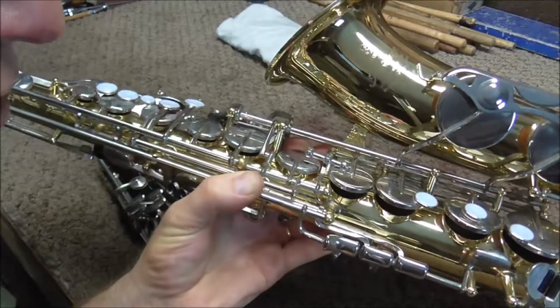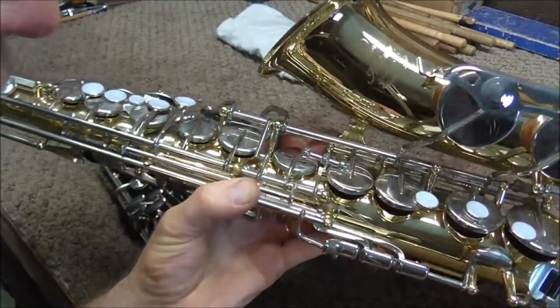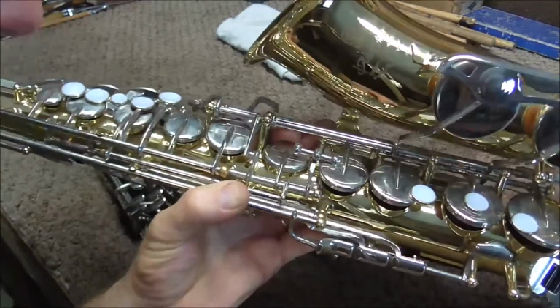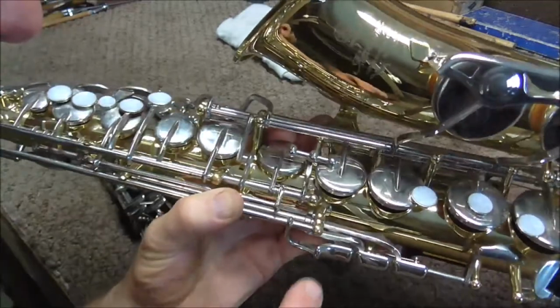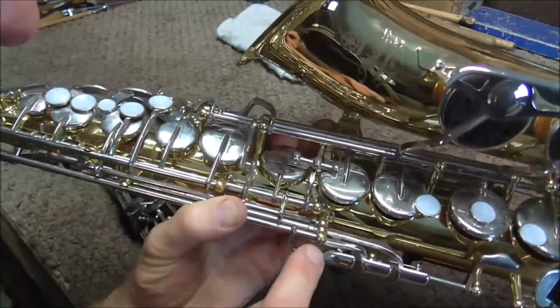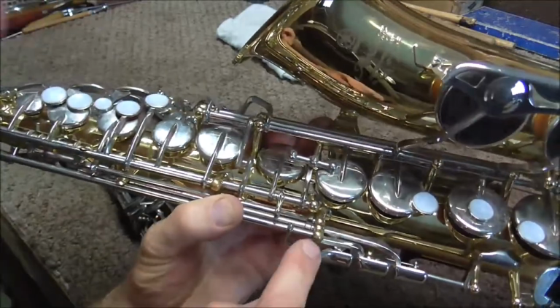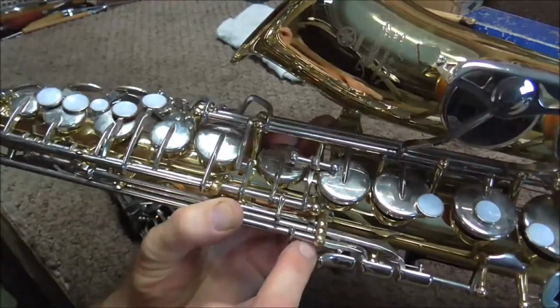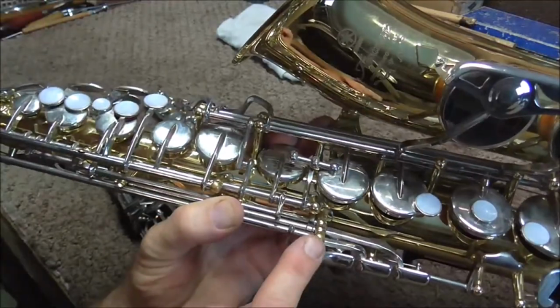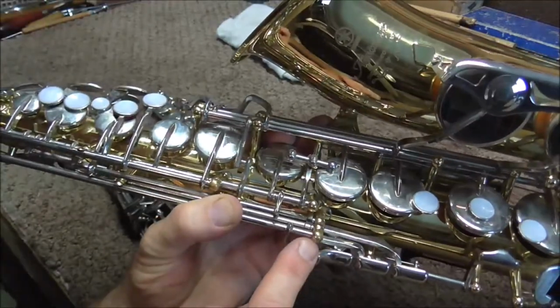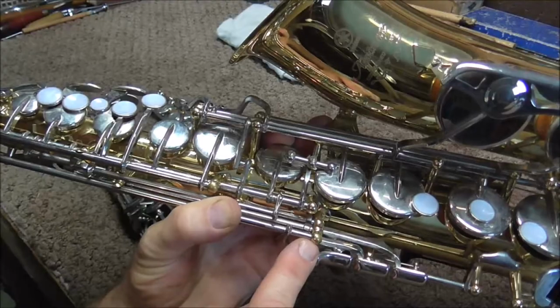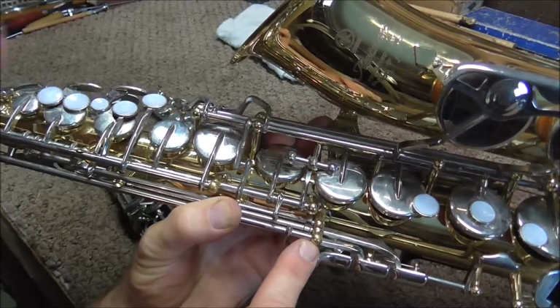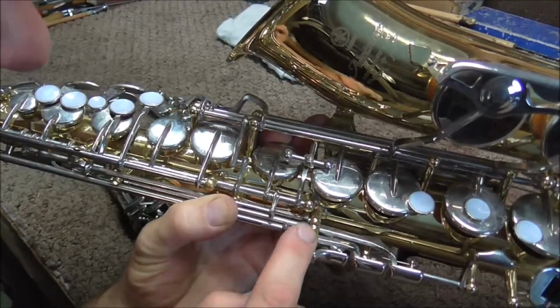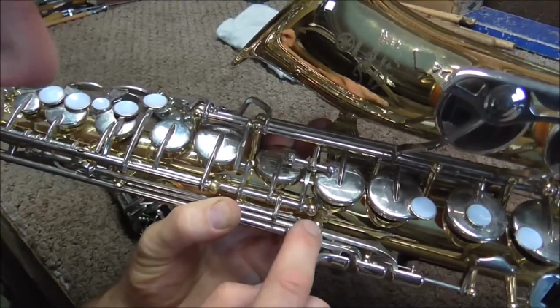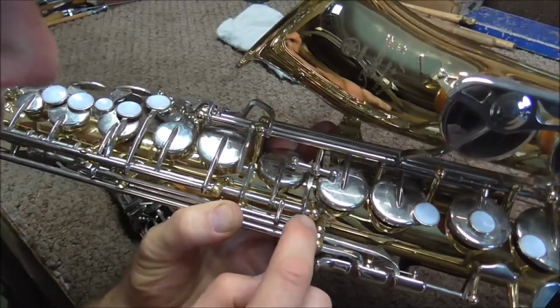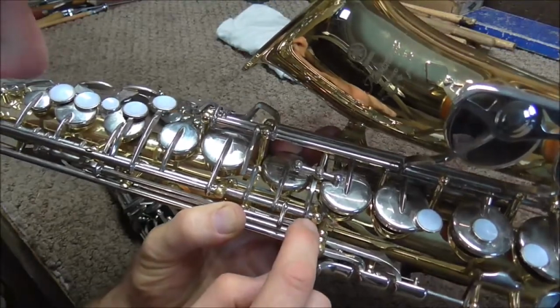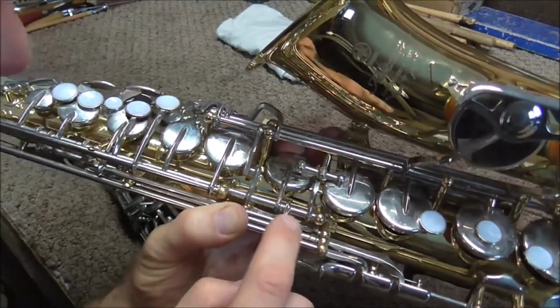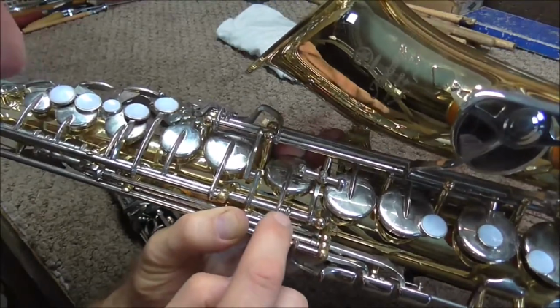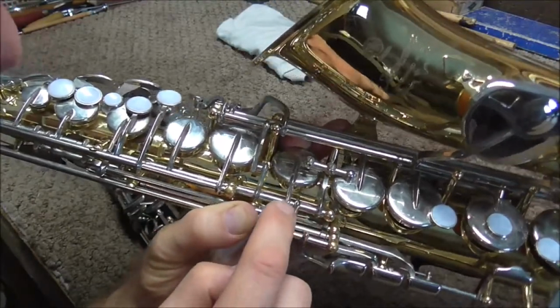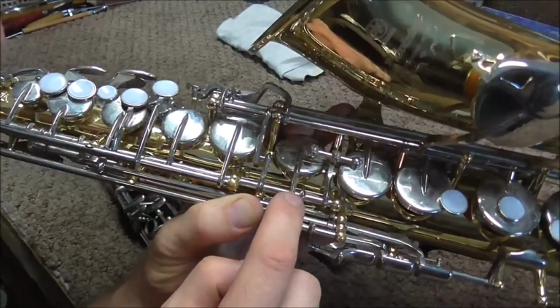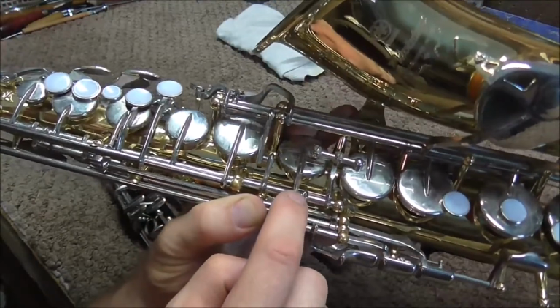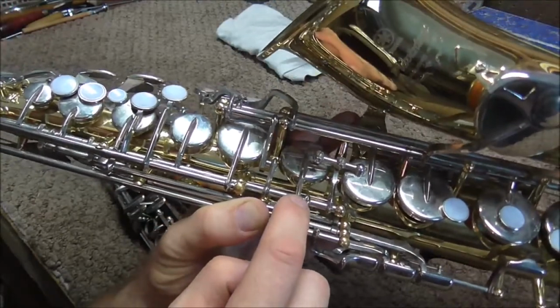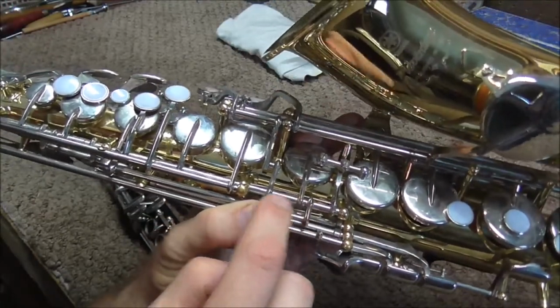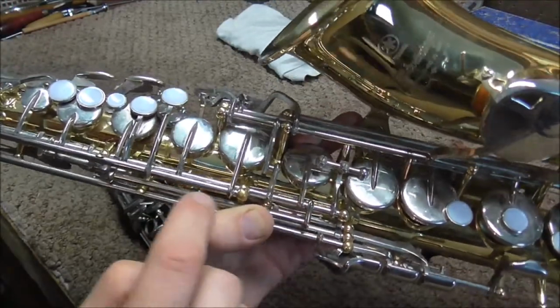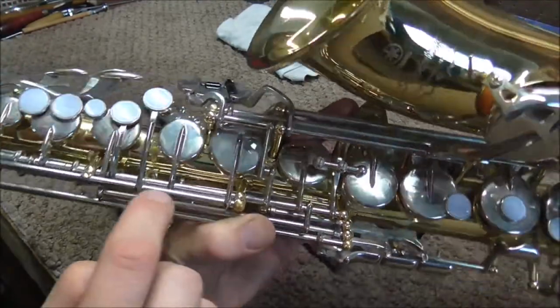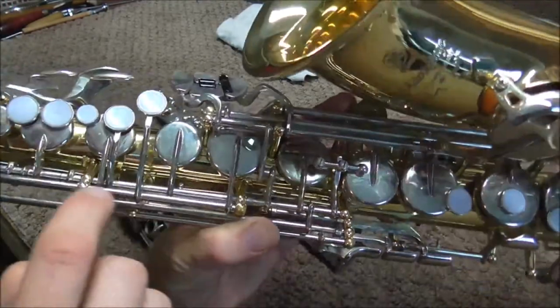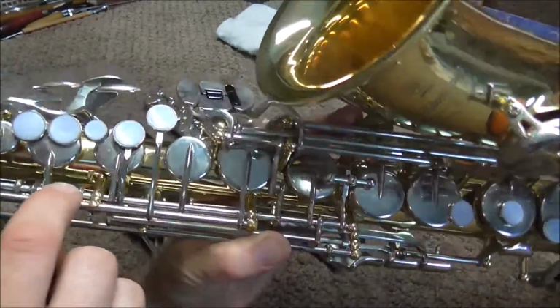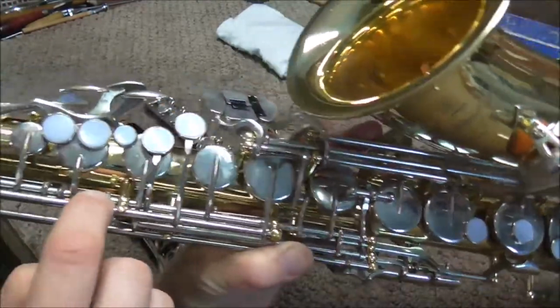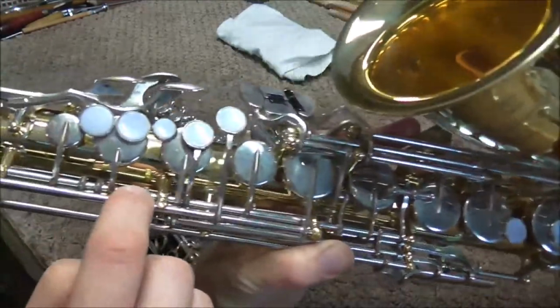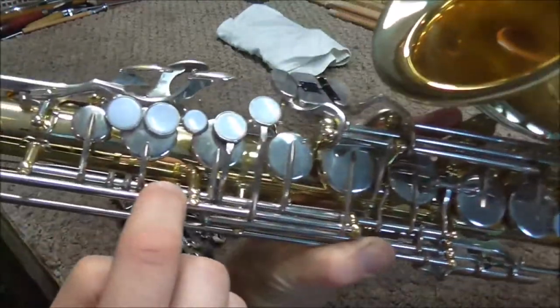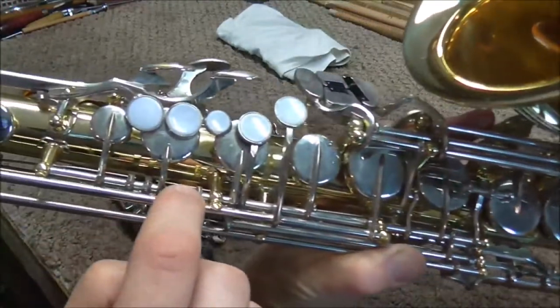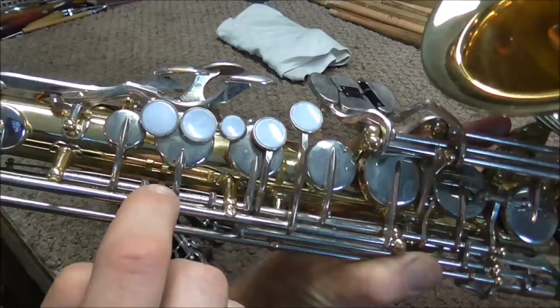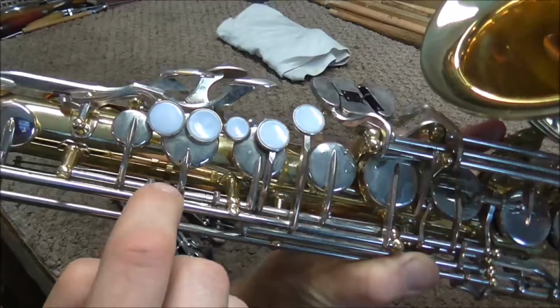Saxophones are the same way — anywhere where a key meets a post, and also in between keys where a key touches another key.